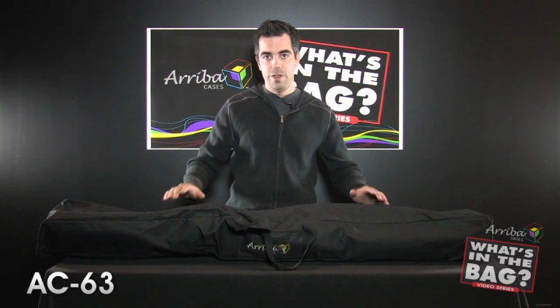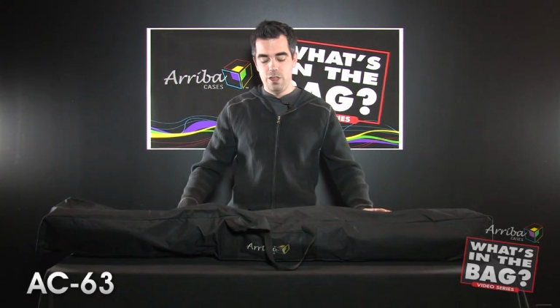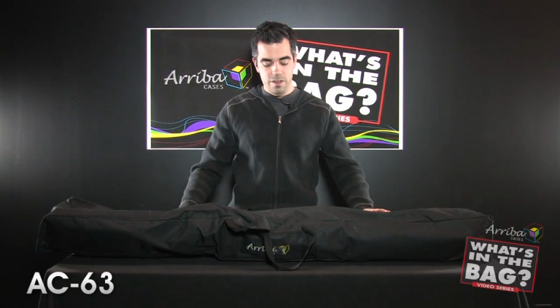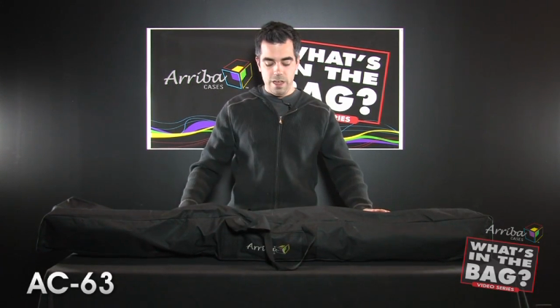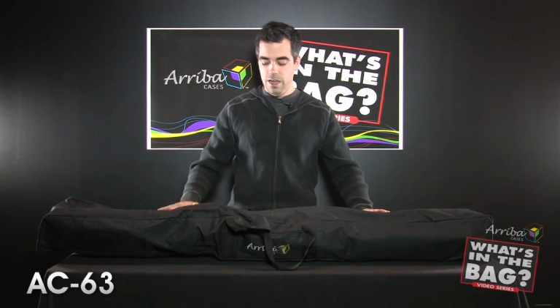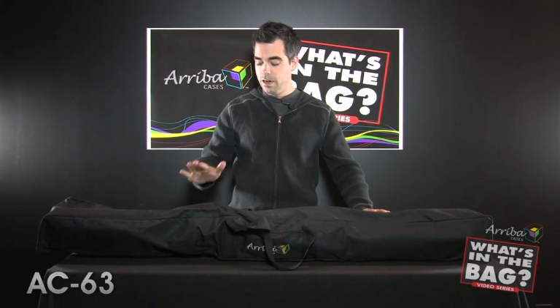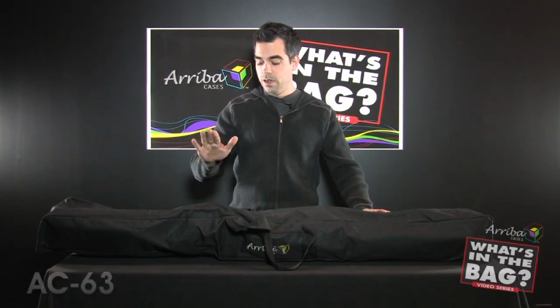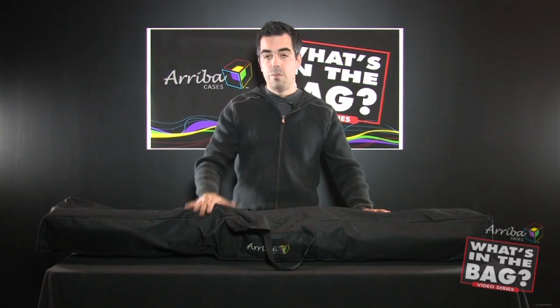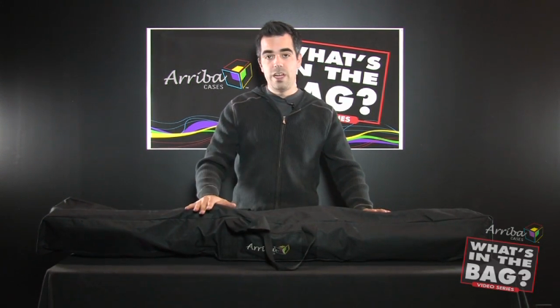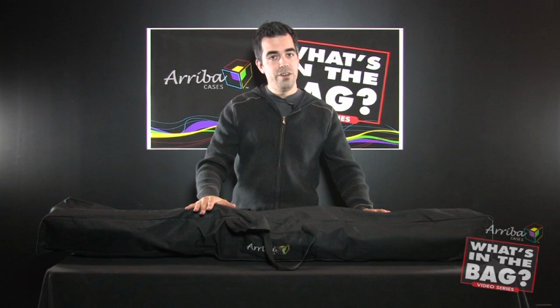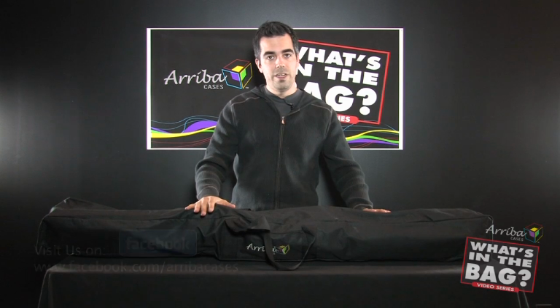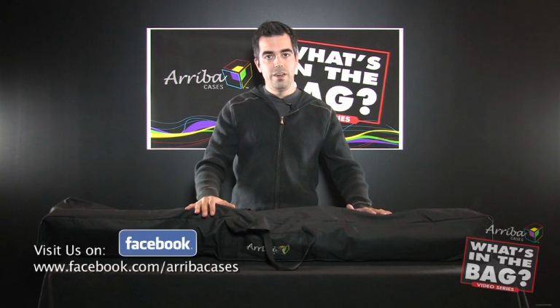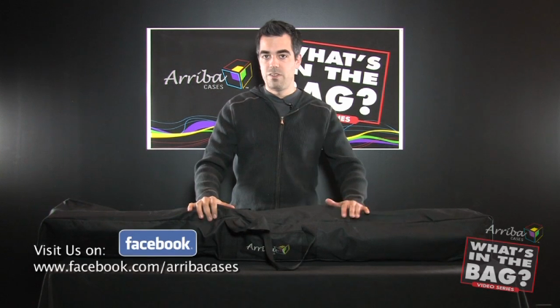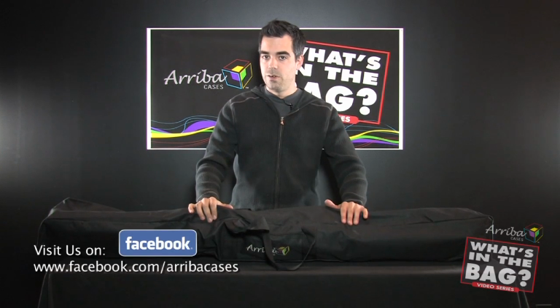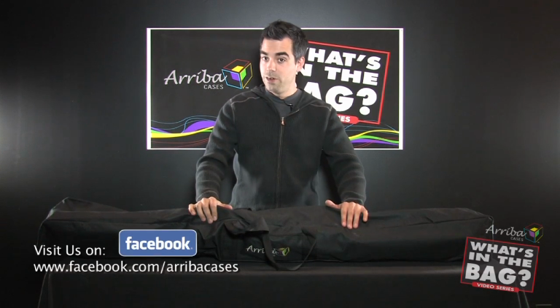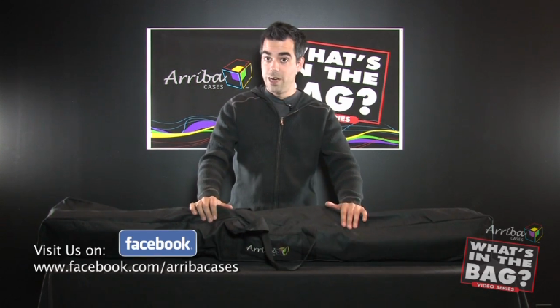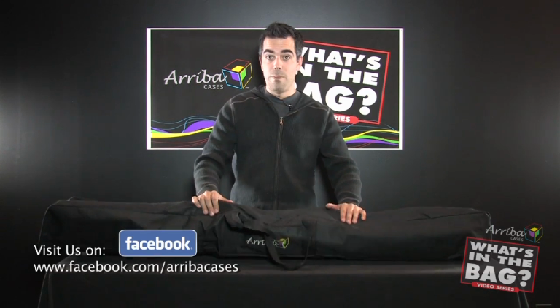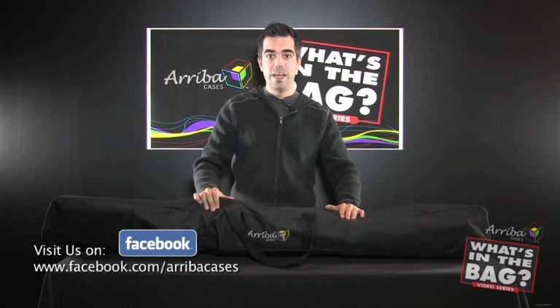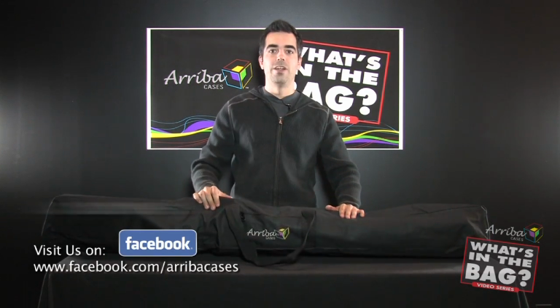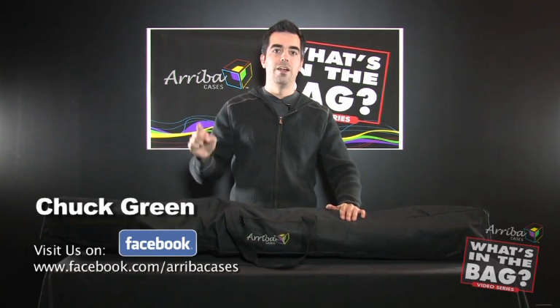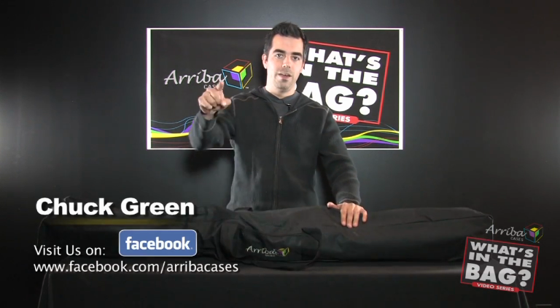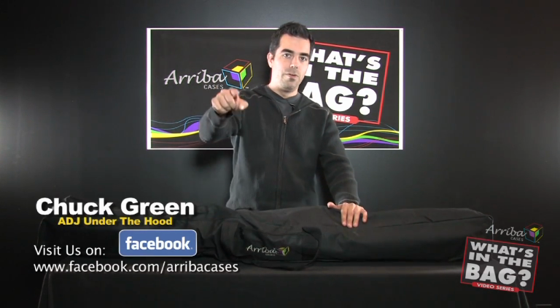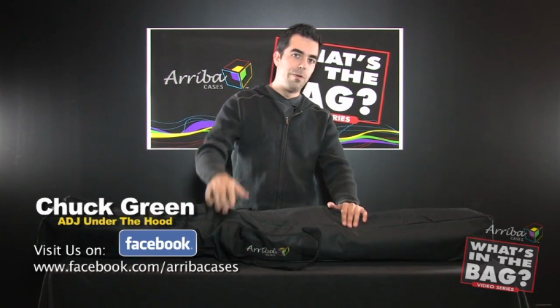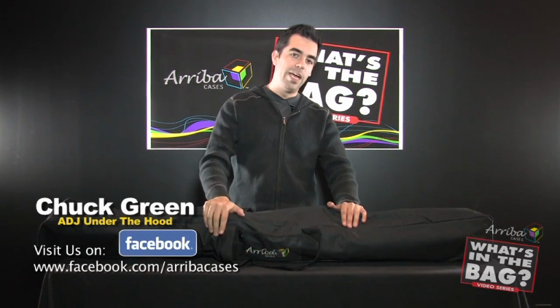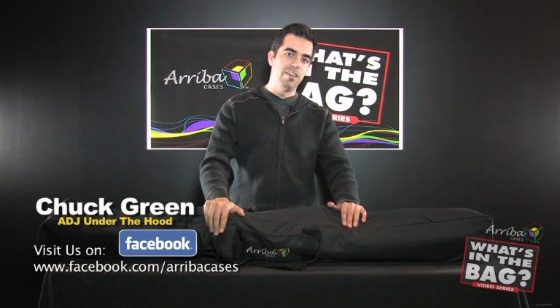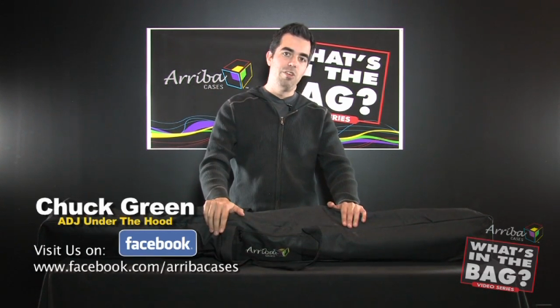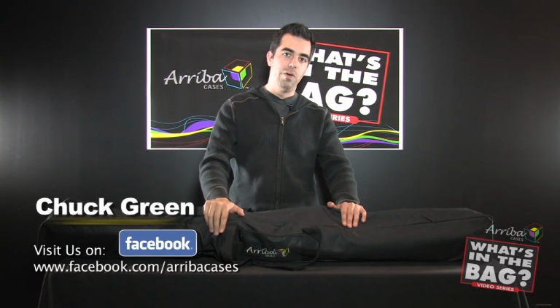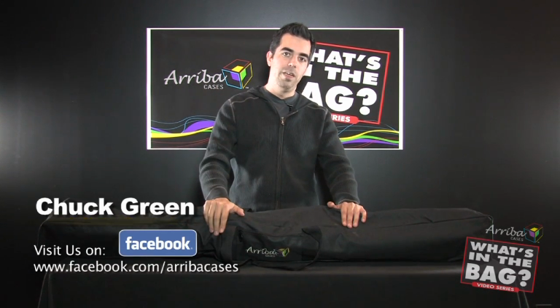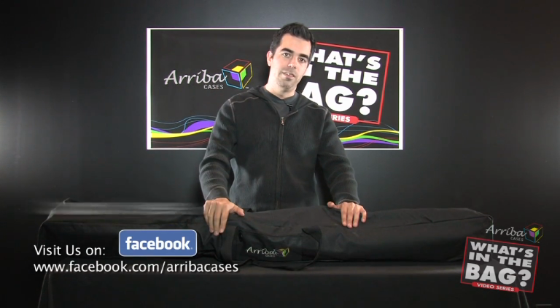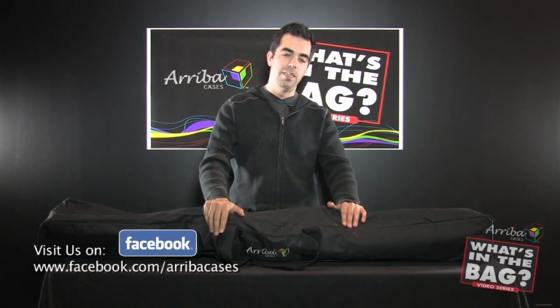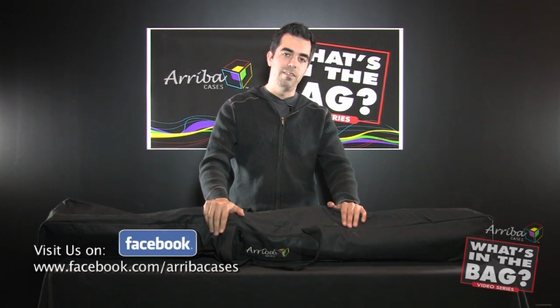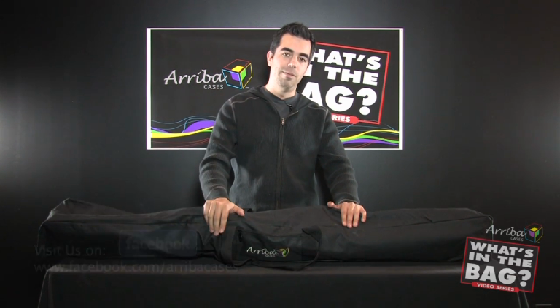Check your dimensions and protect your gear, store your gear, bag your gear in Ariba bags. I'm Chuck Green — I'll see you next time.